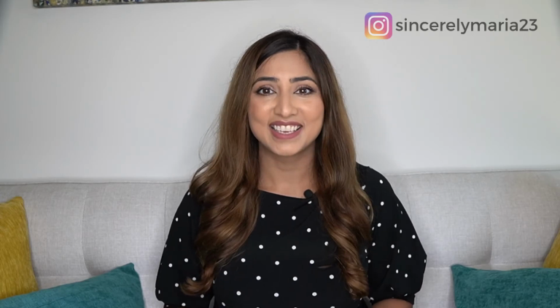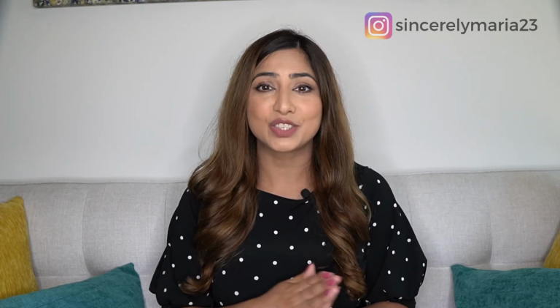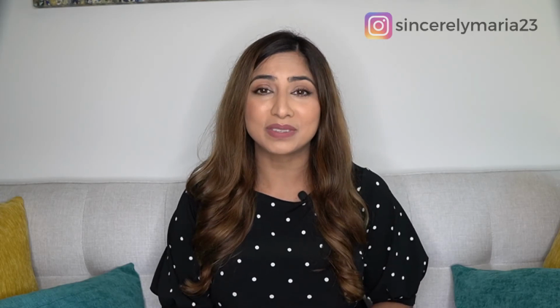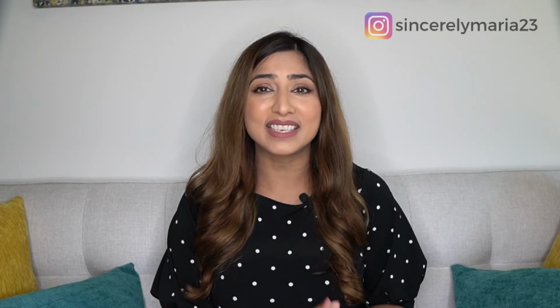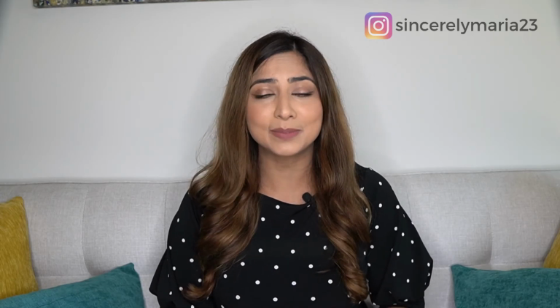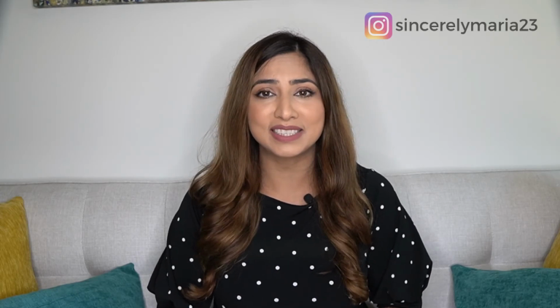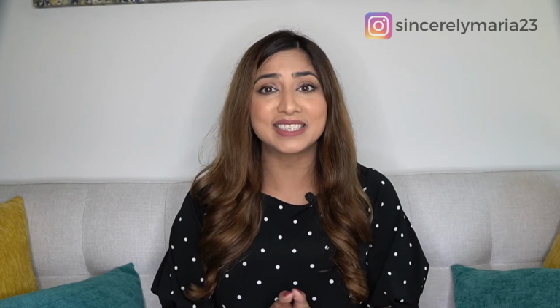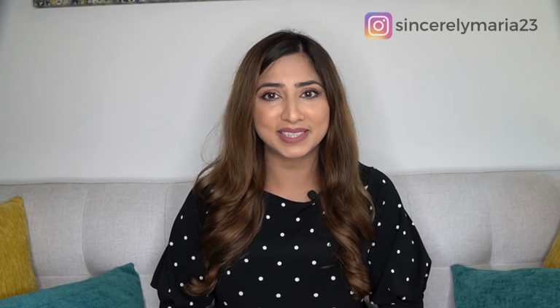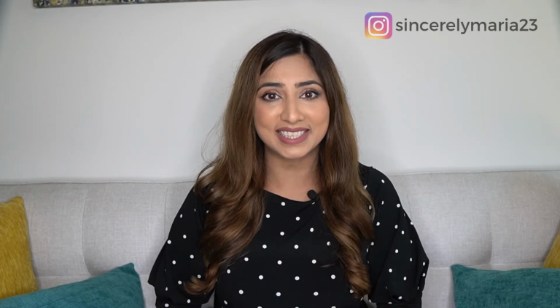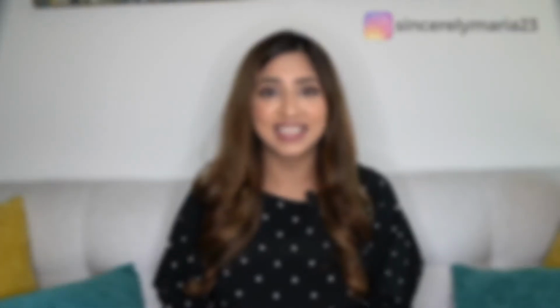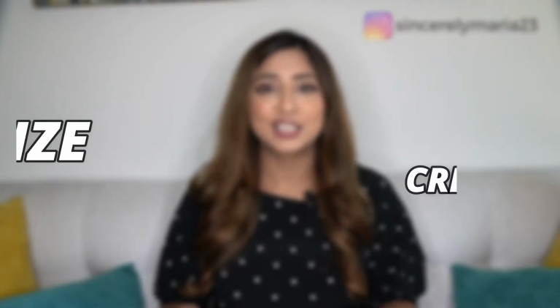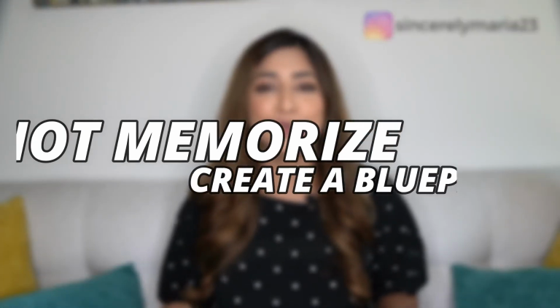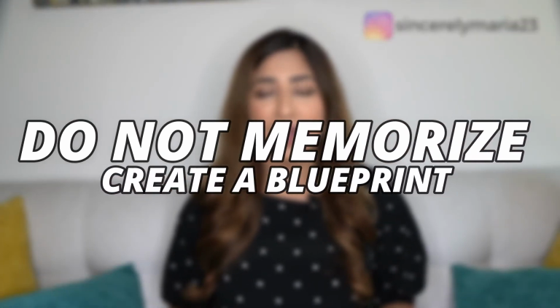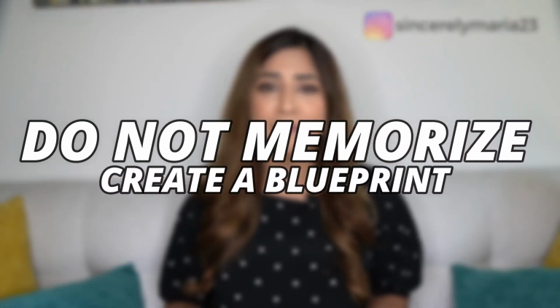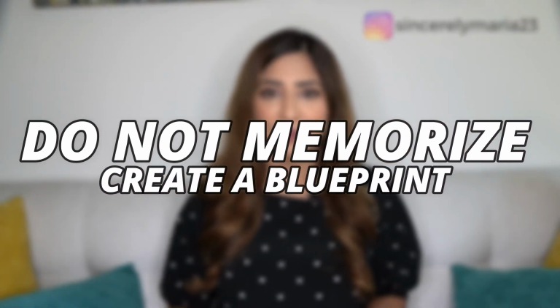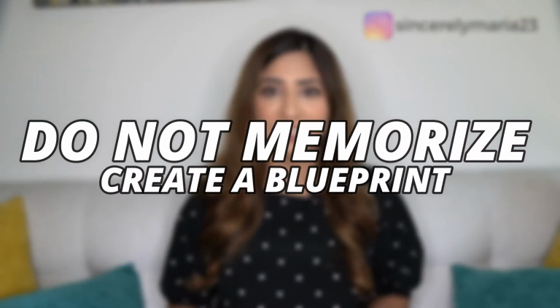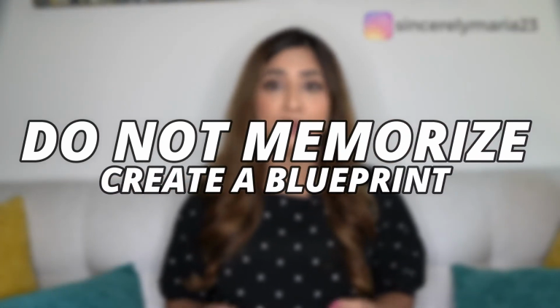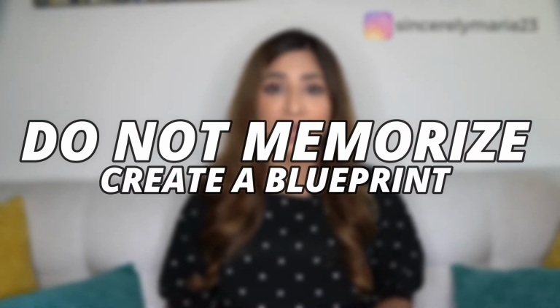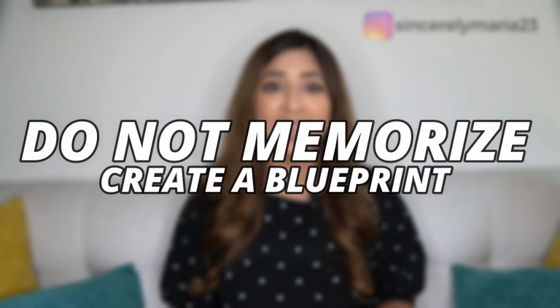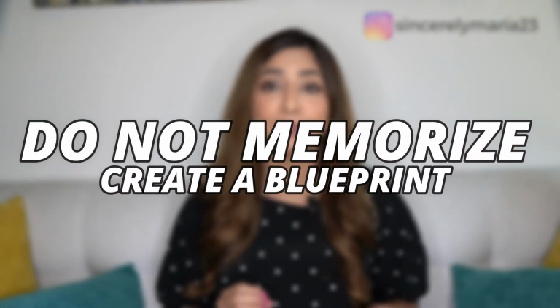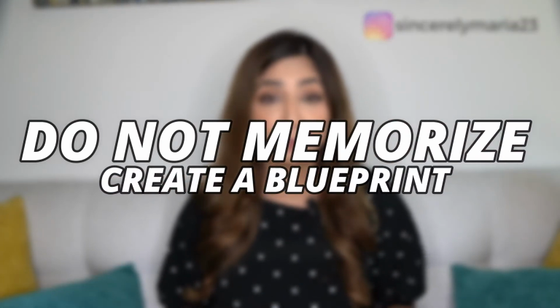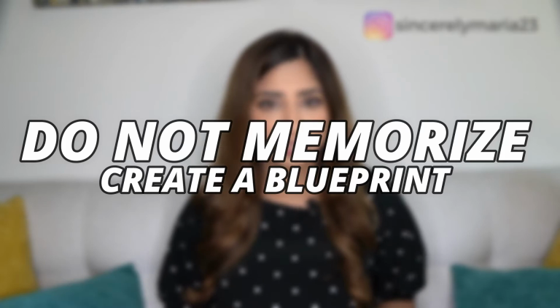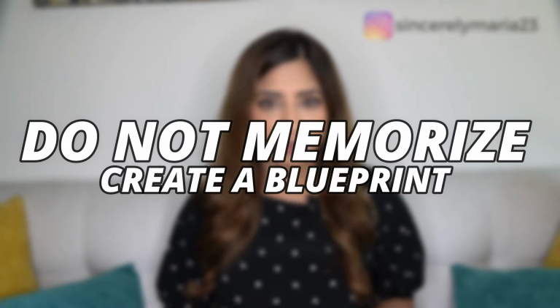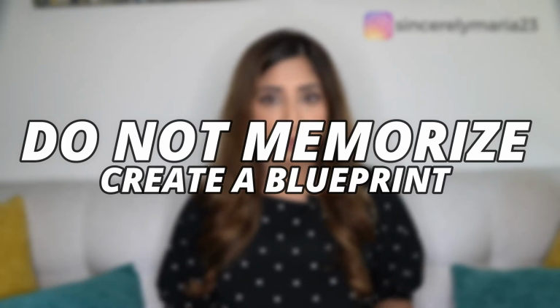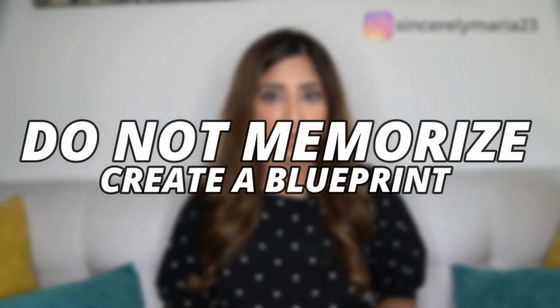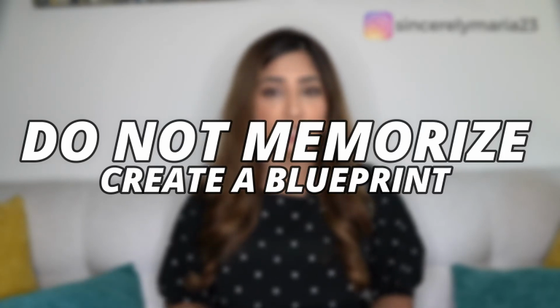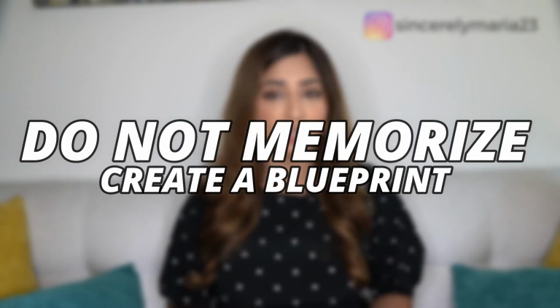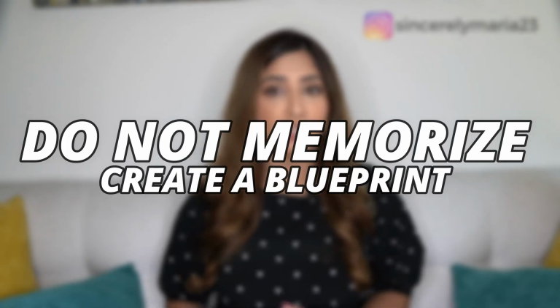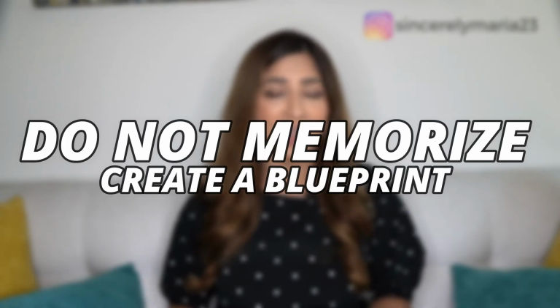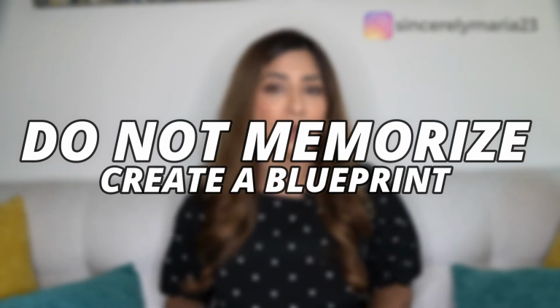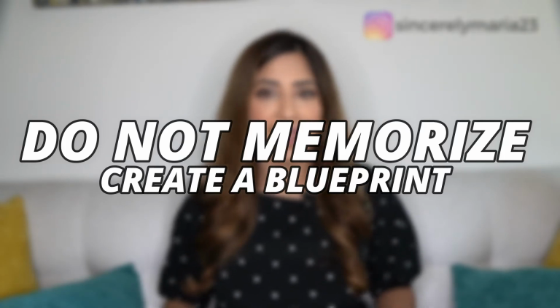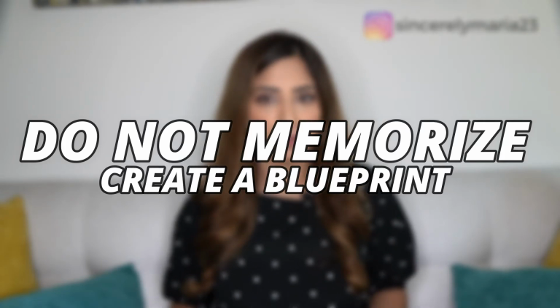So please, do not memorize, but create a blueprint to follow along during your time on camera.